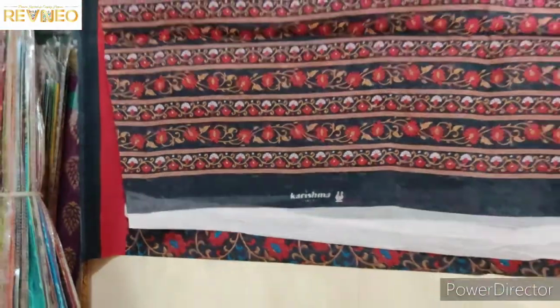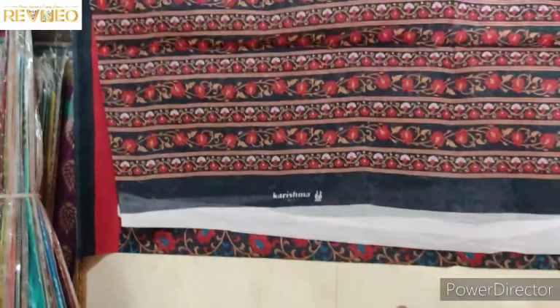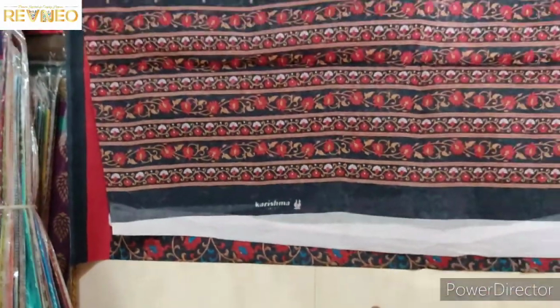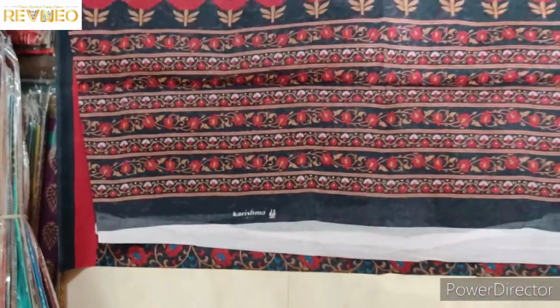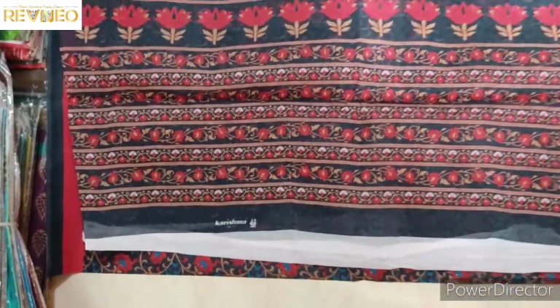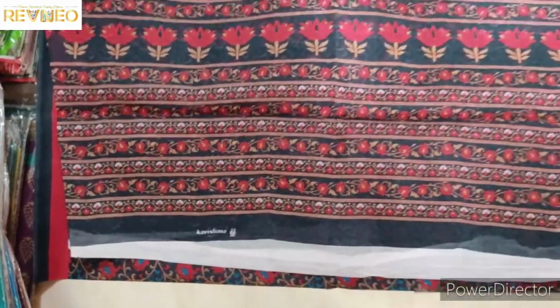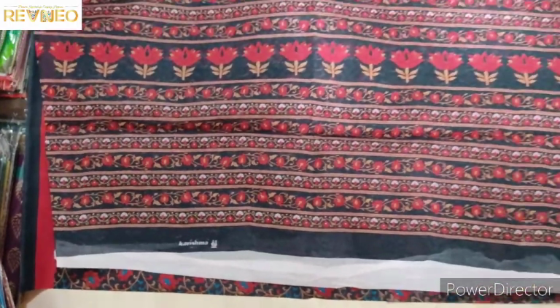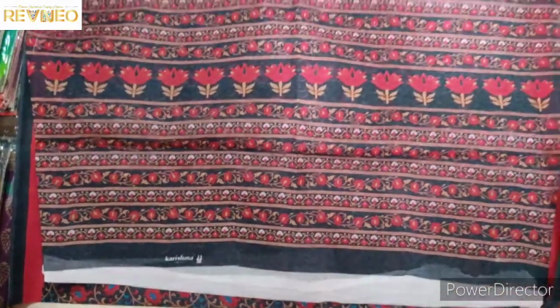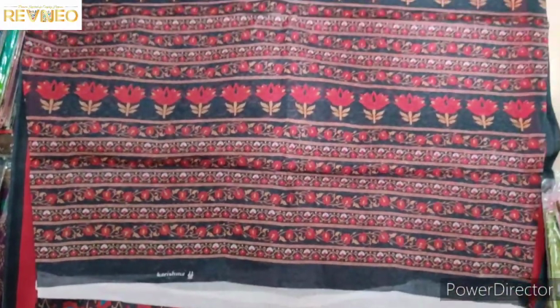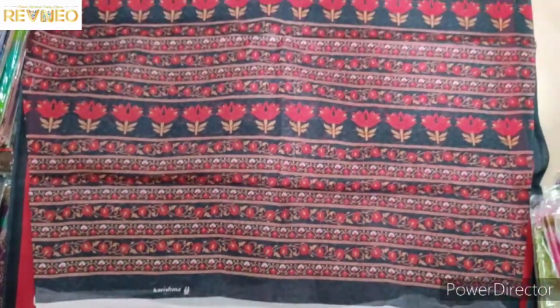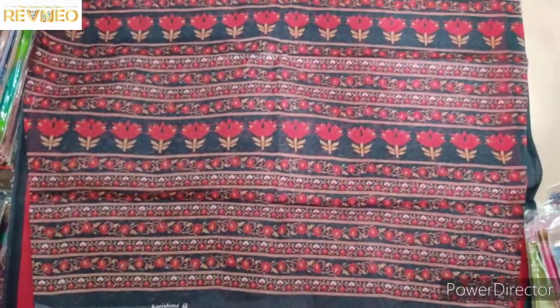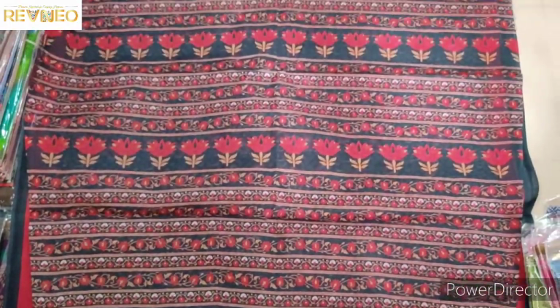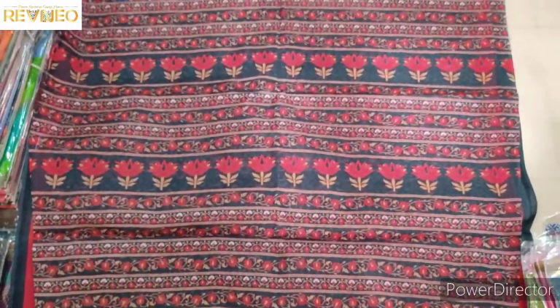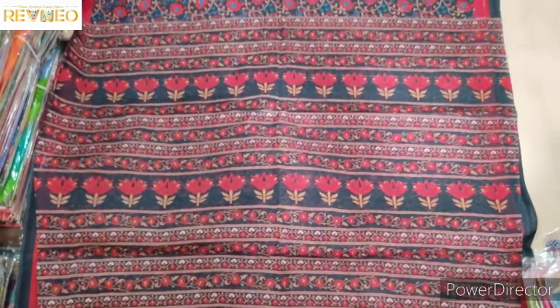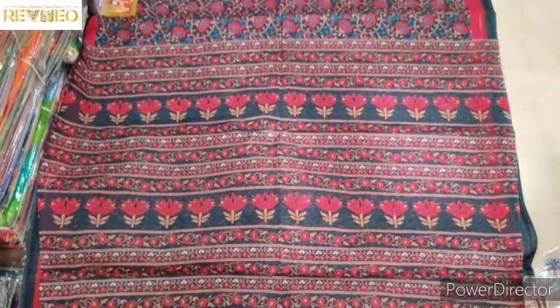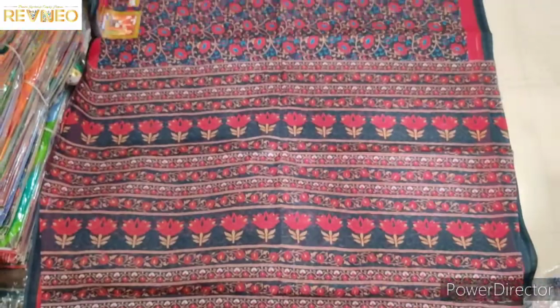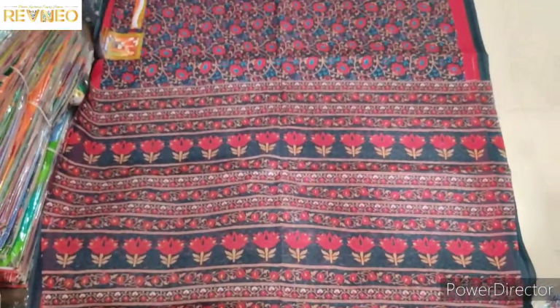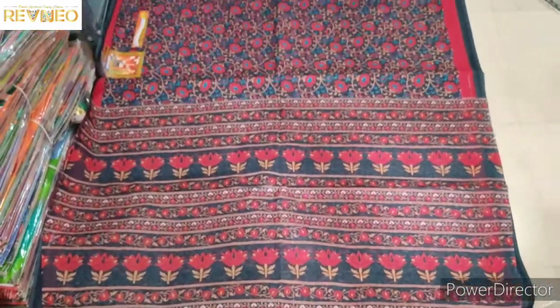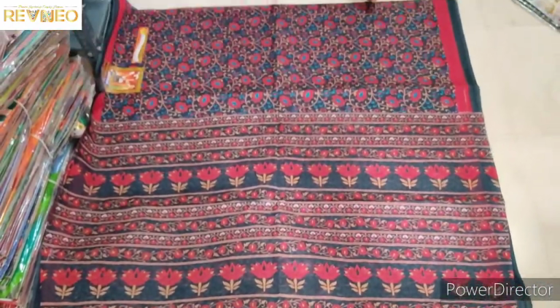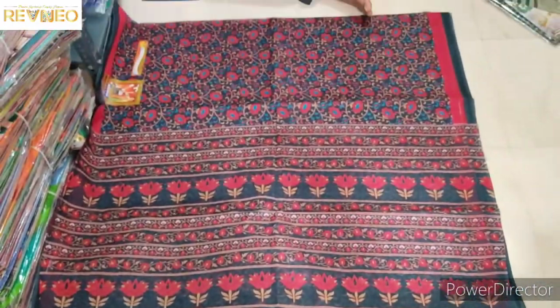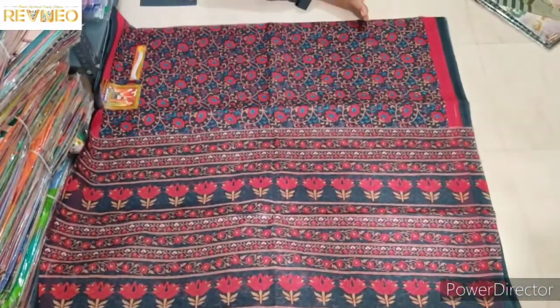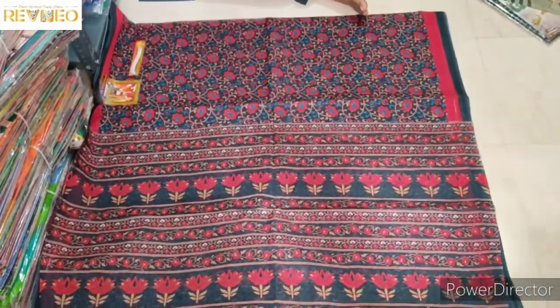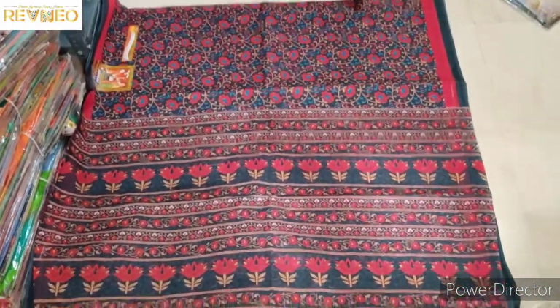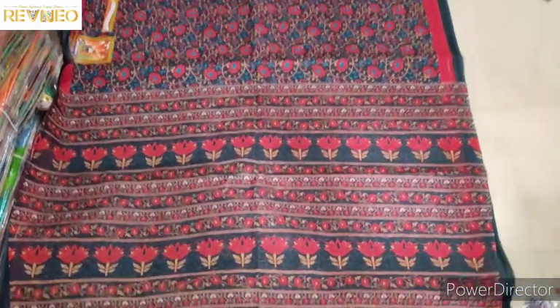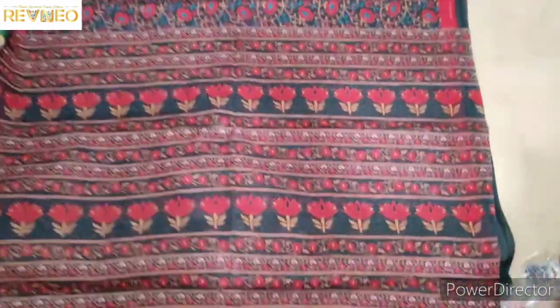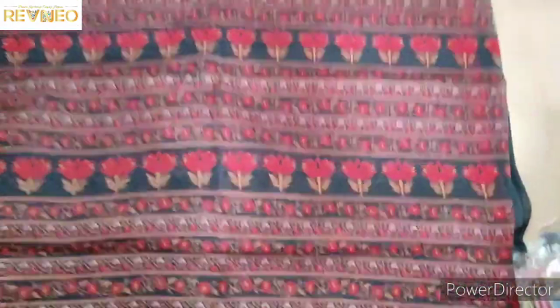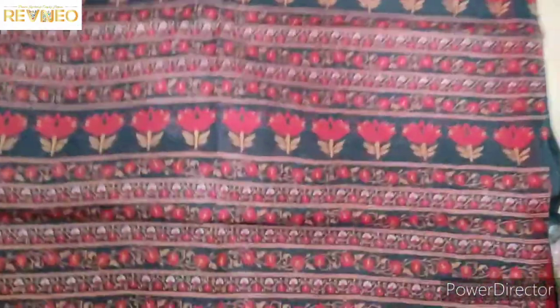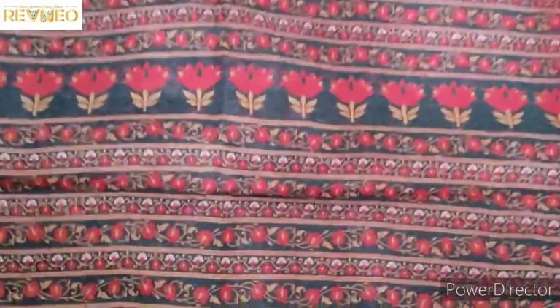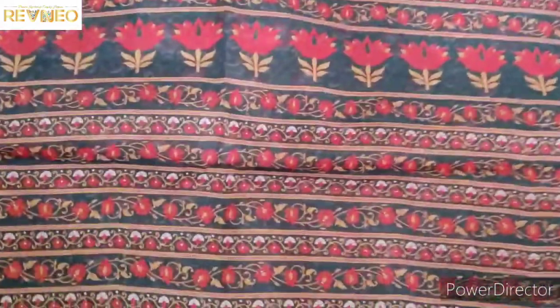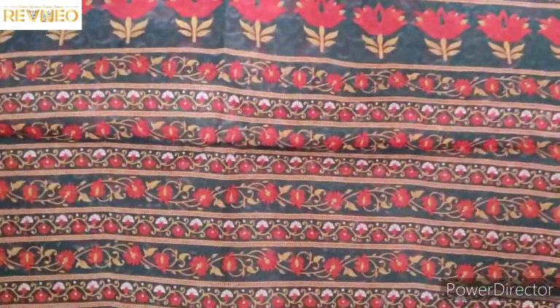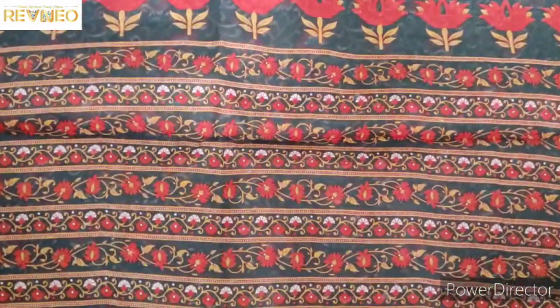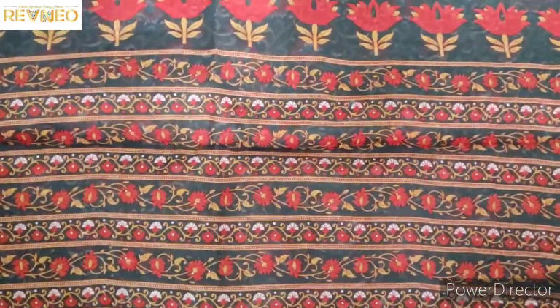It's beautiful. It has a beautiful color.